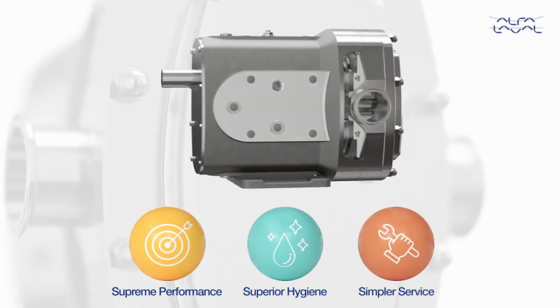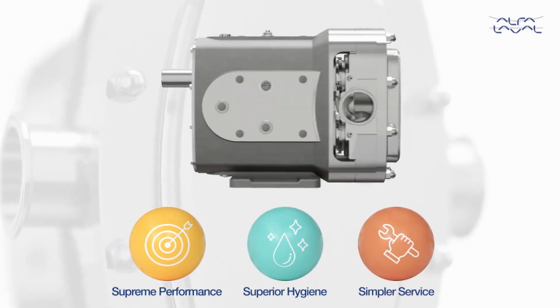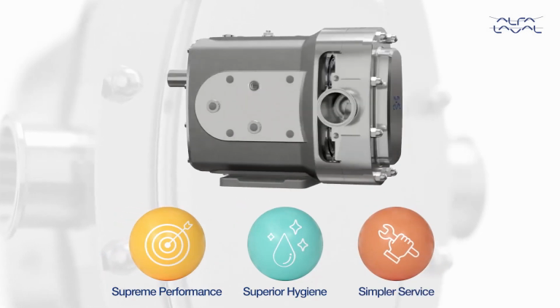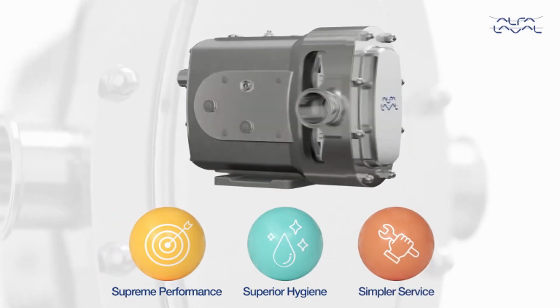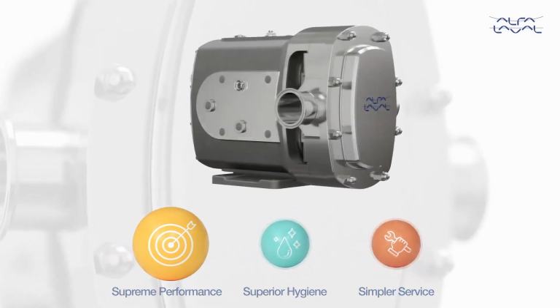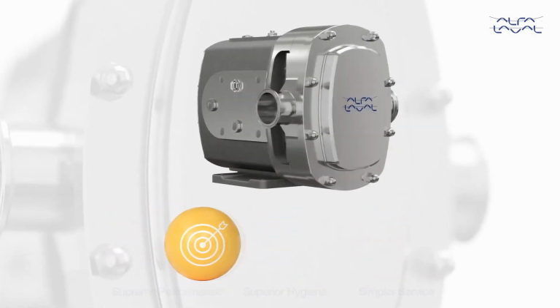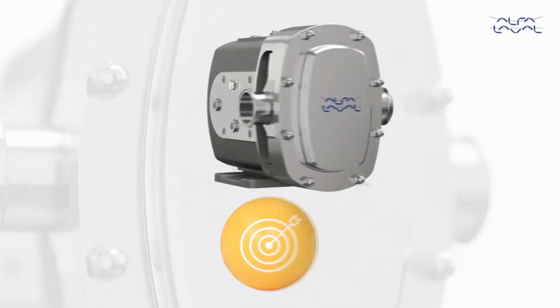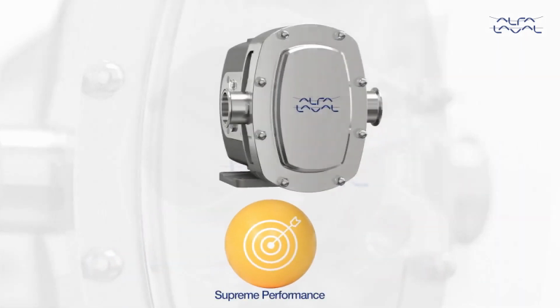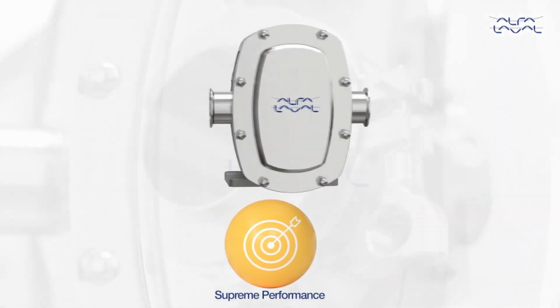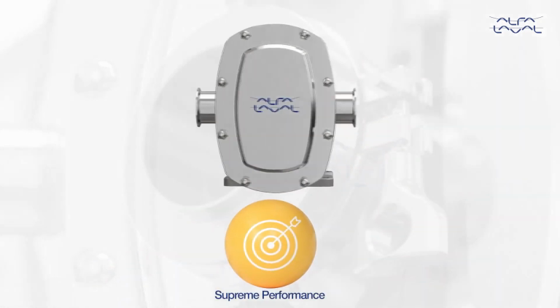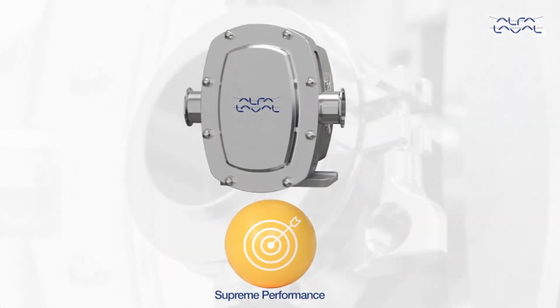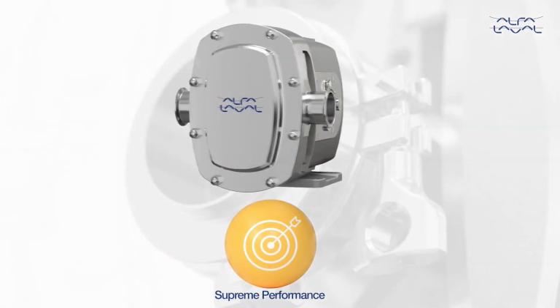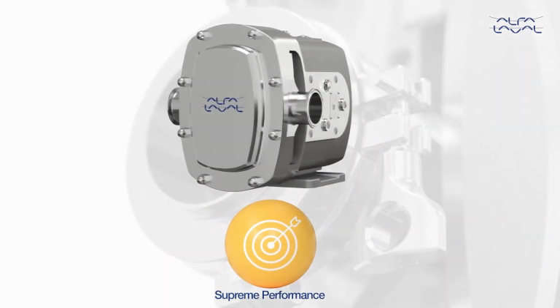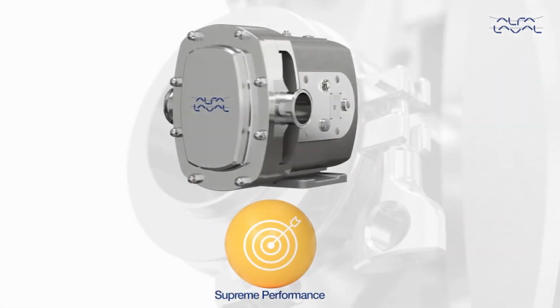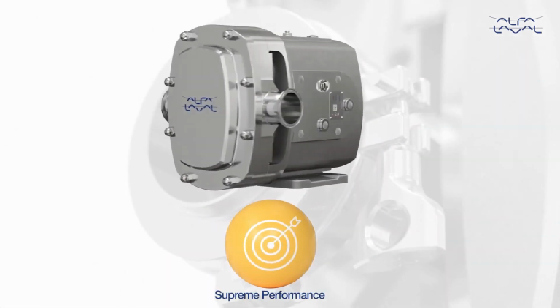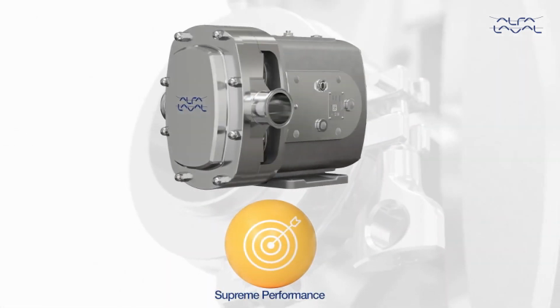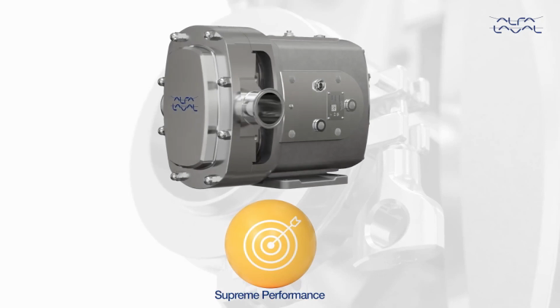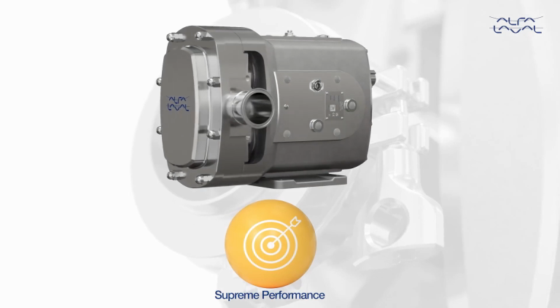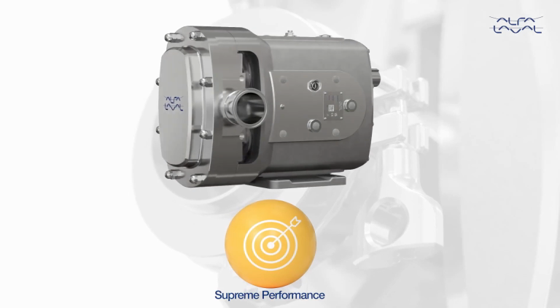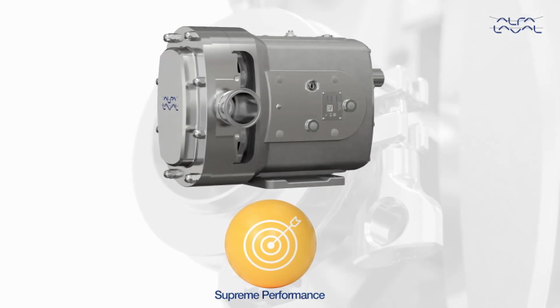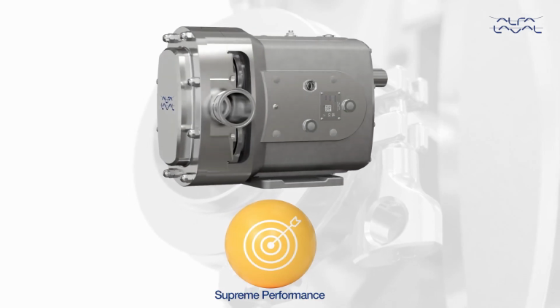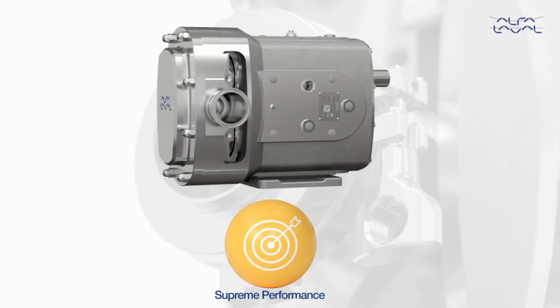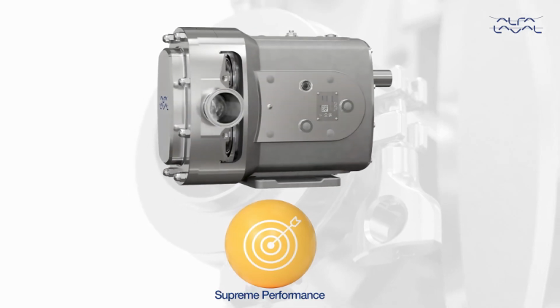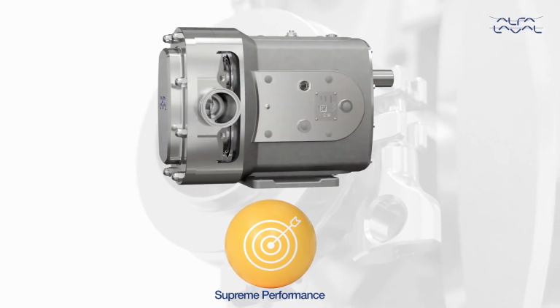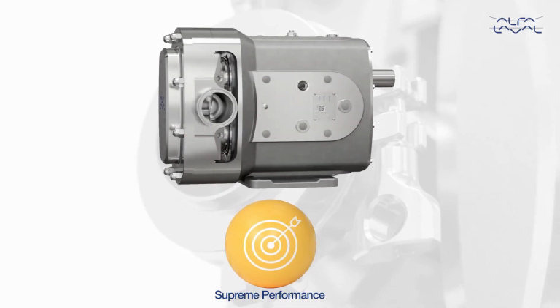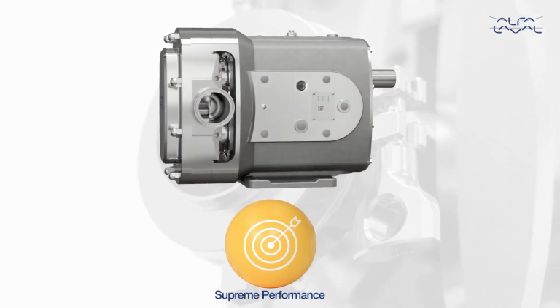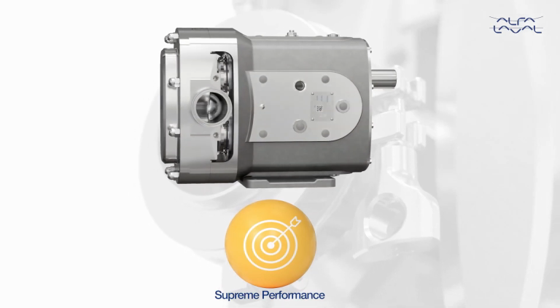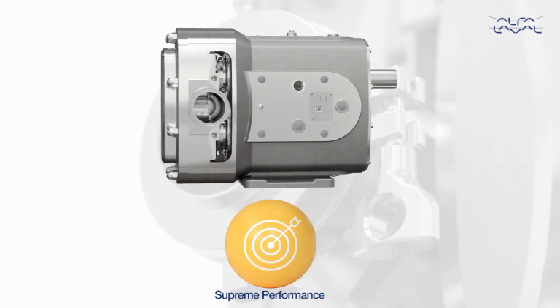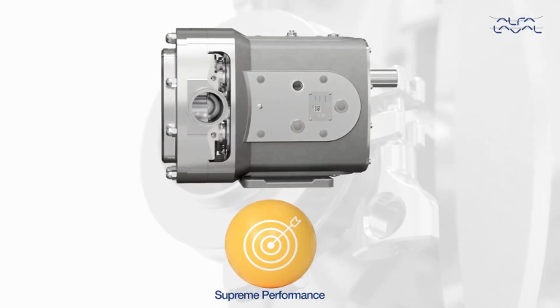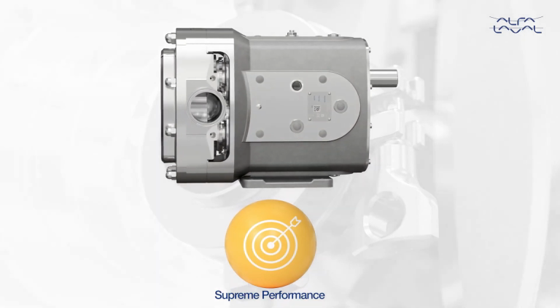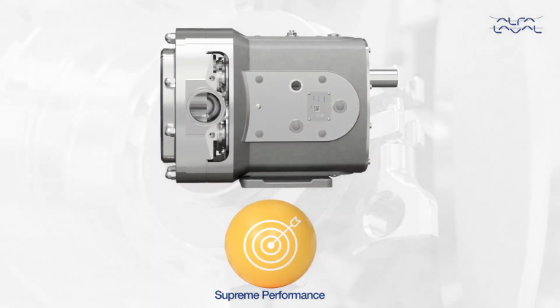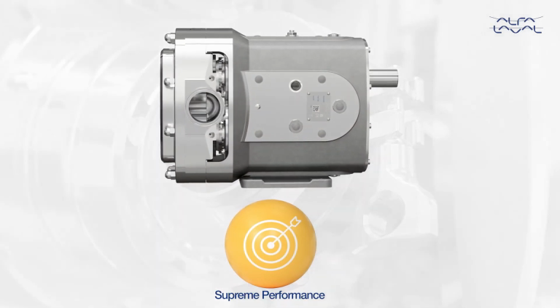Supreme Performance — engineered for durability, reliability, and efficiency to extend the boundaries of your performance.